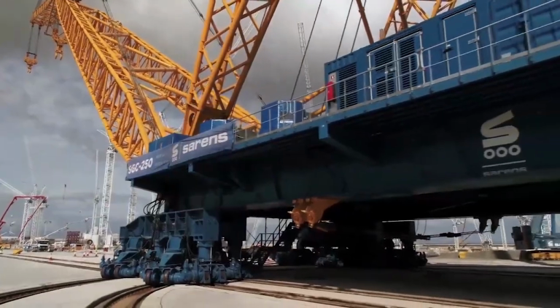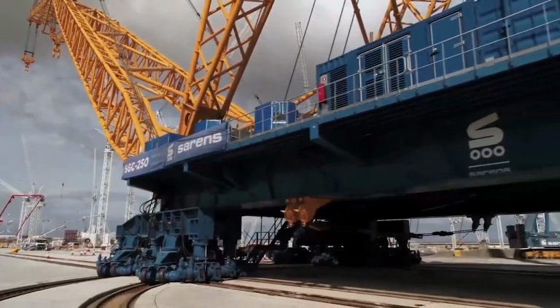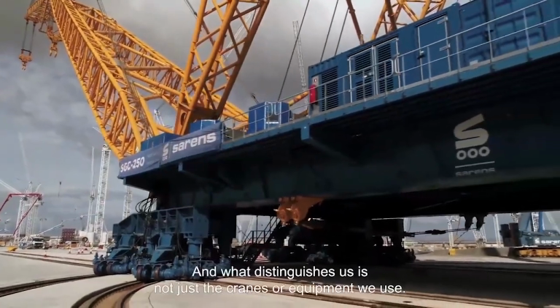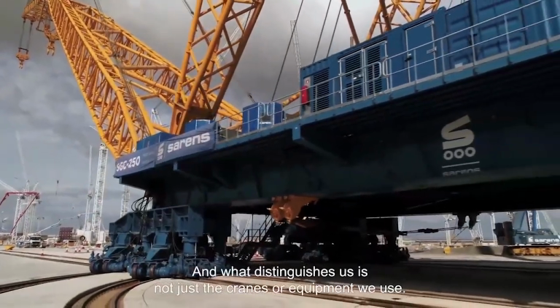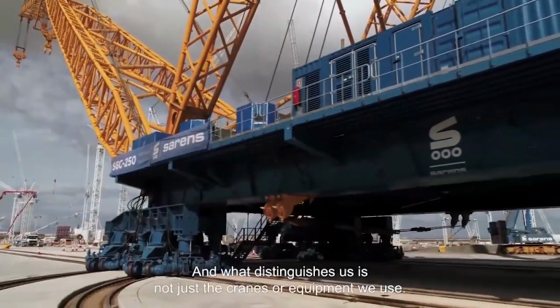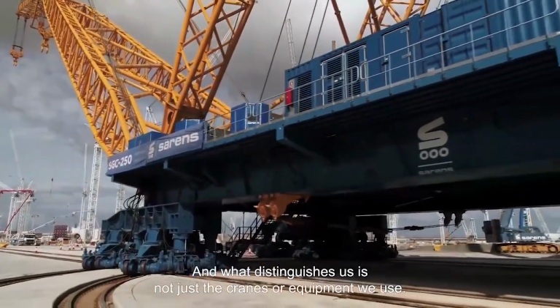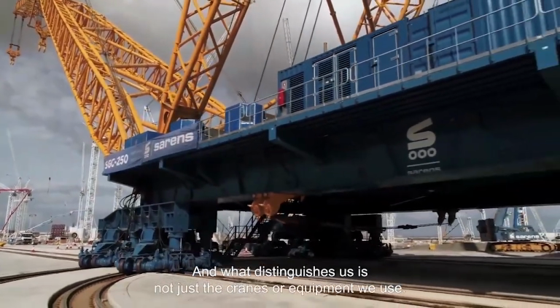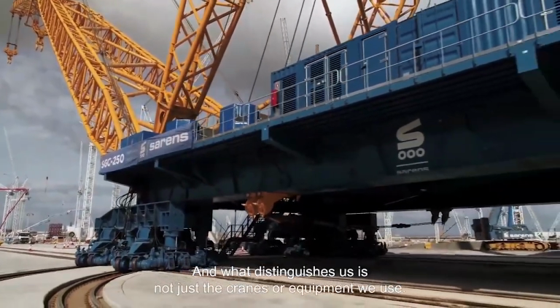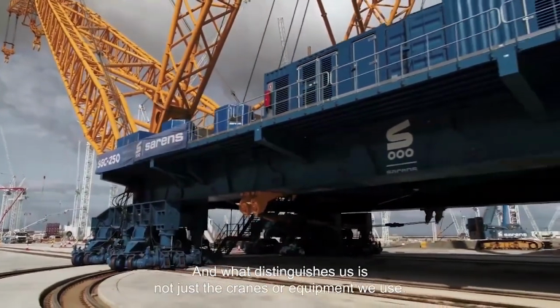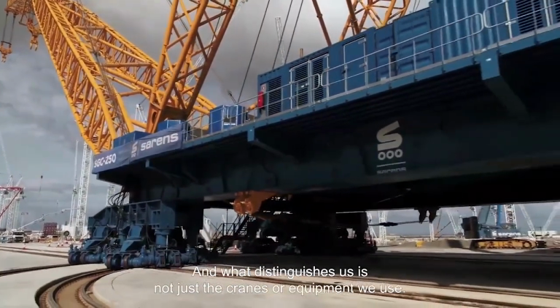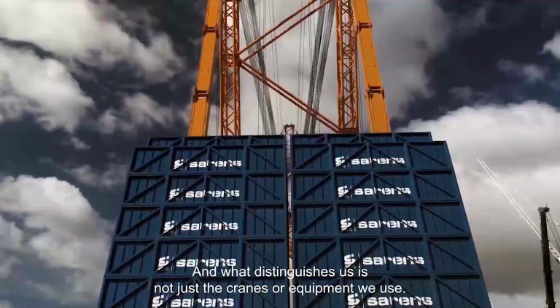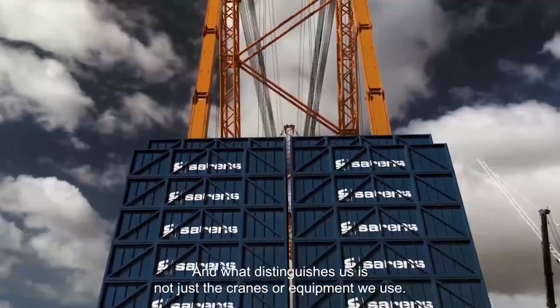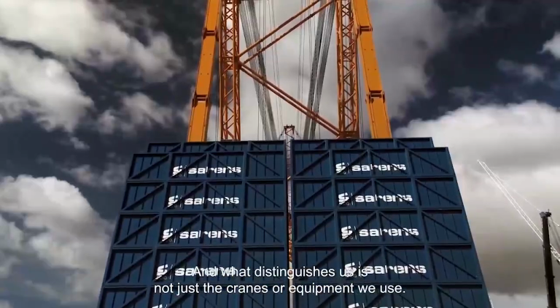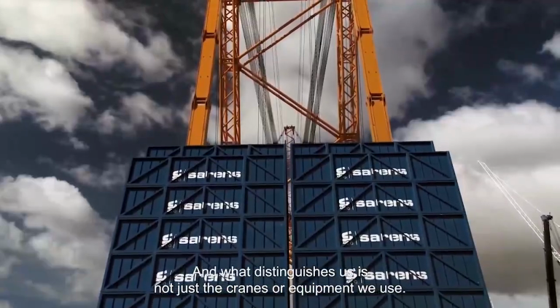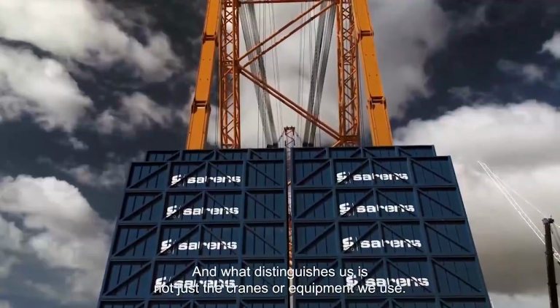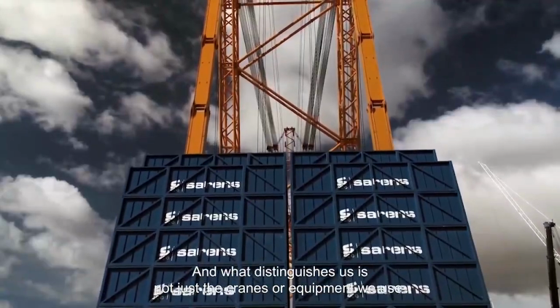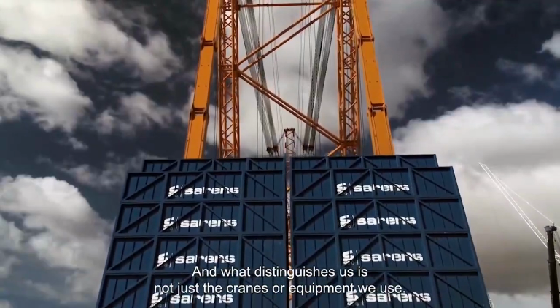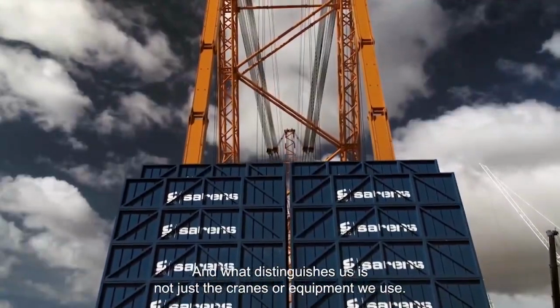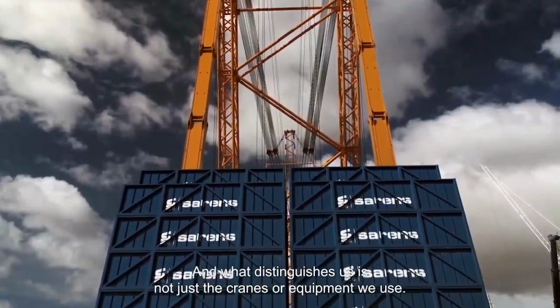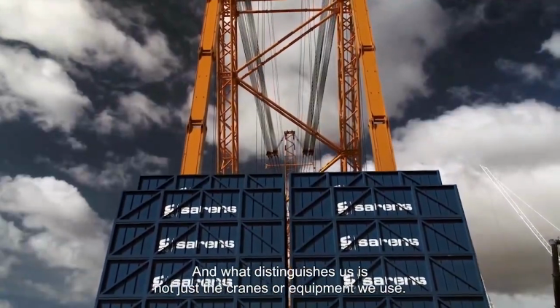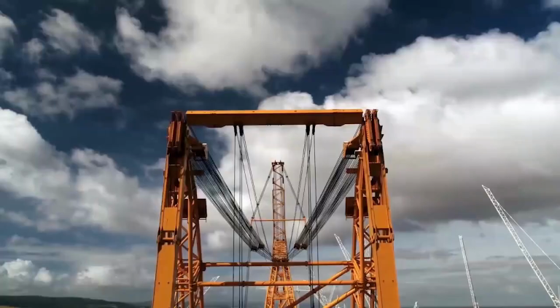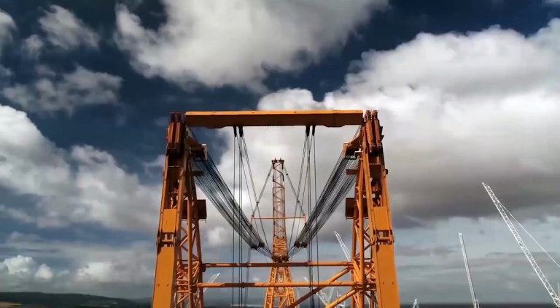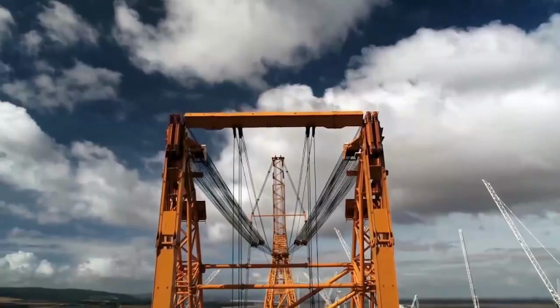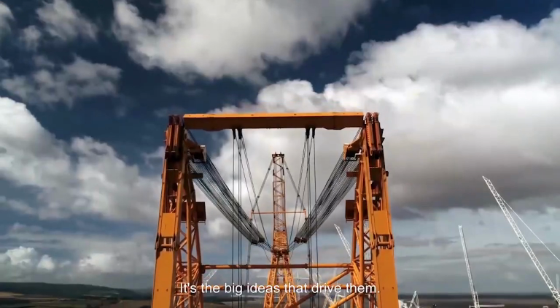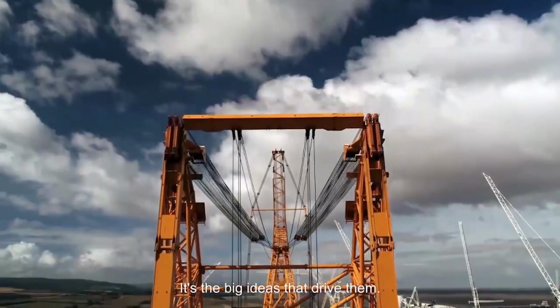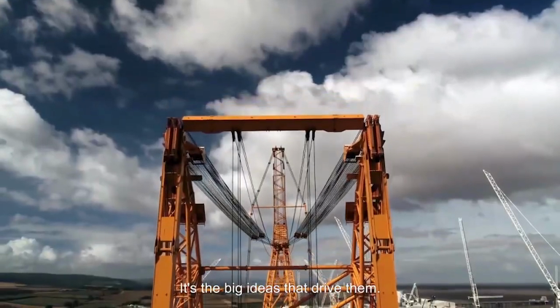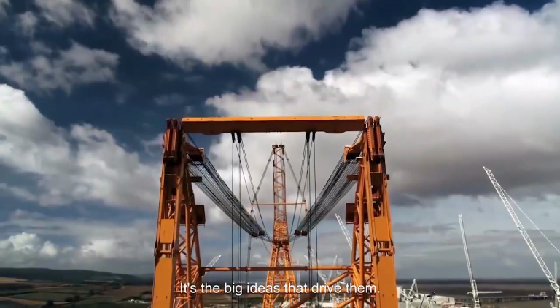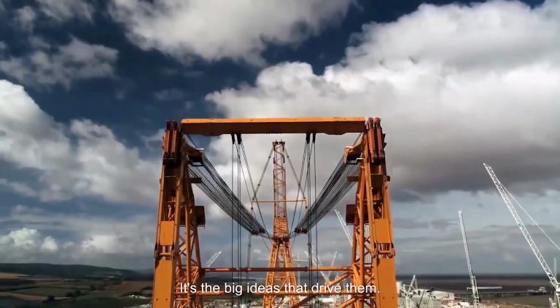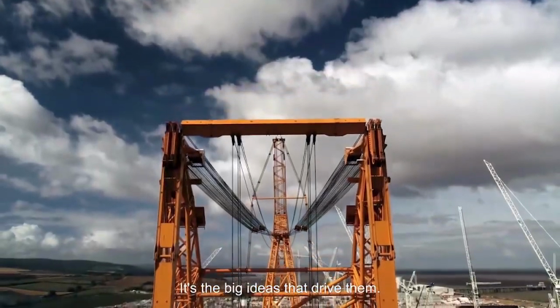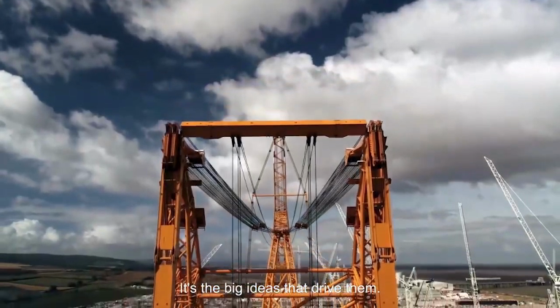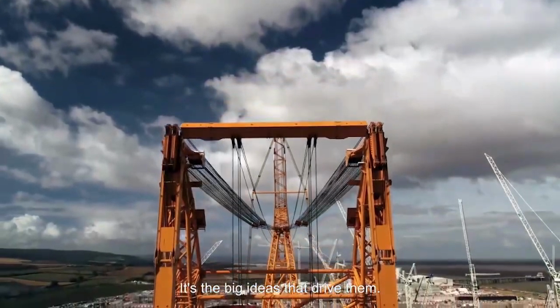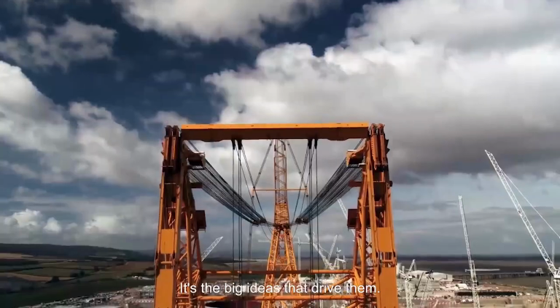And what distinguishes us is not just the cranes or equipment we use — it's the big ideas that drive them.